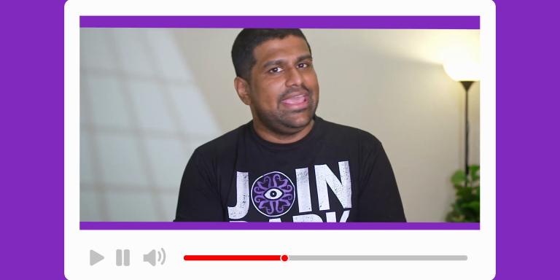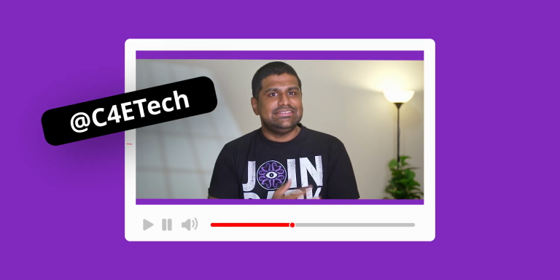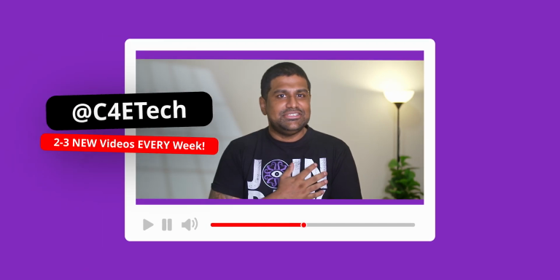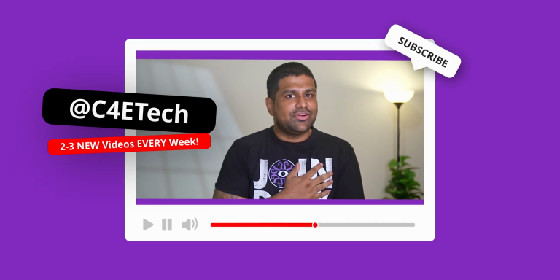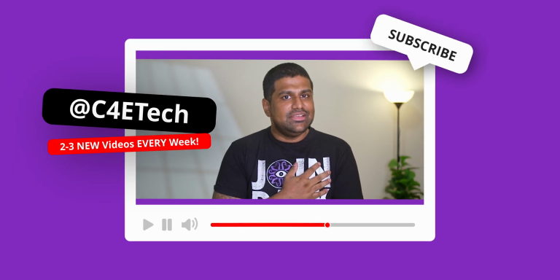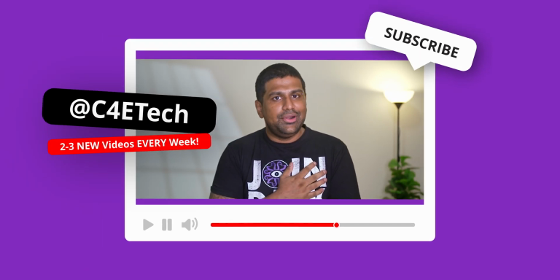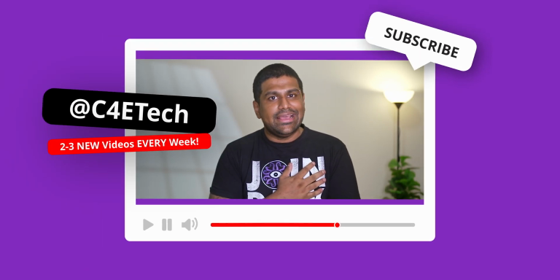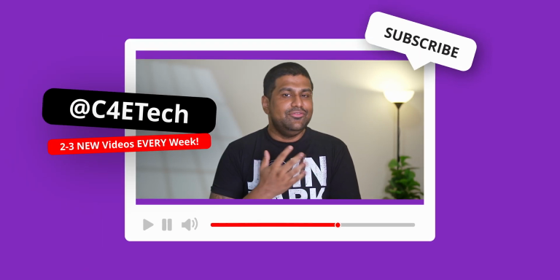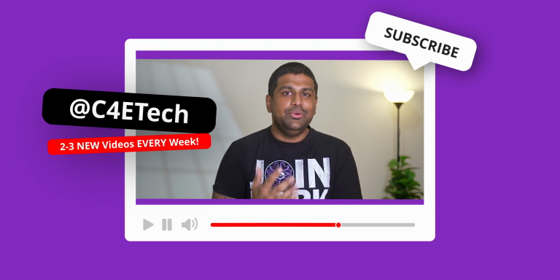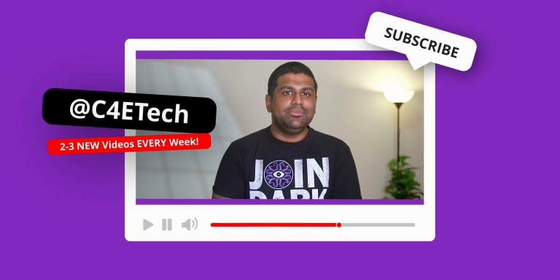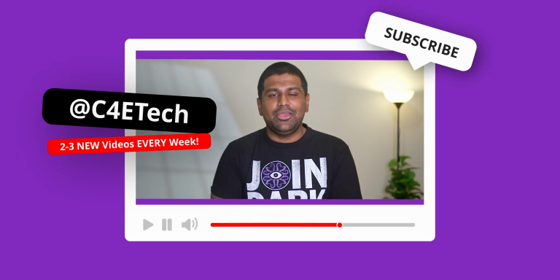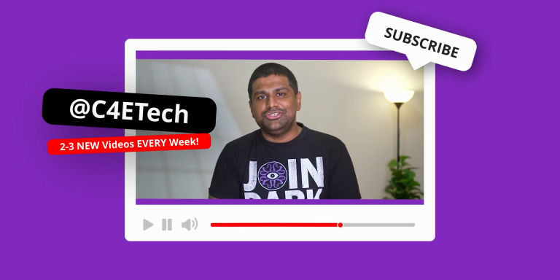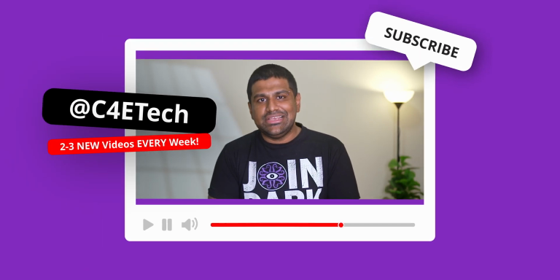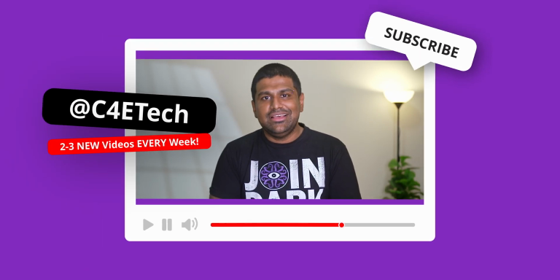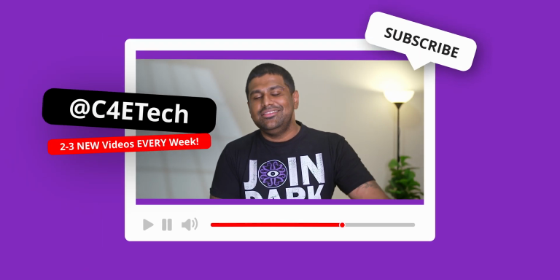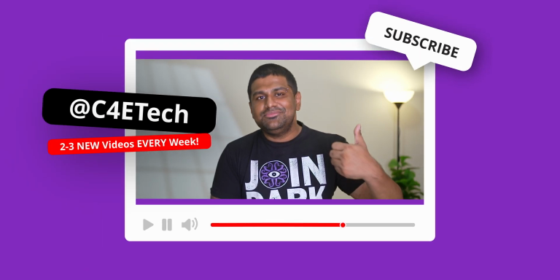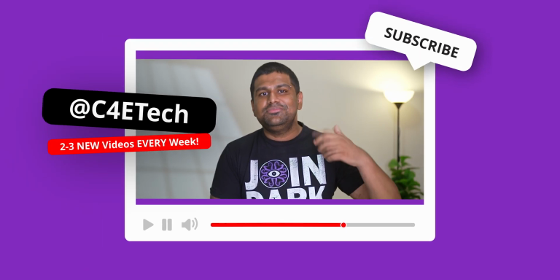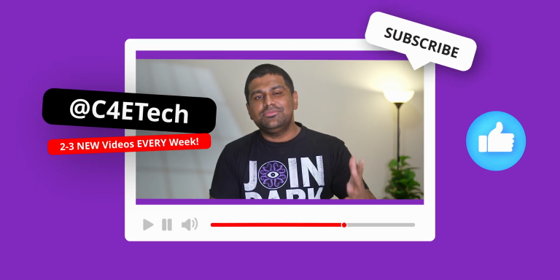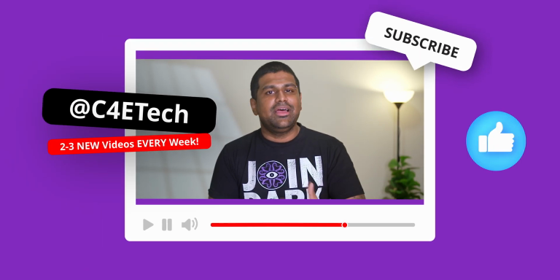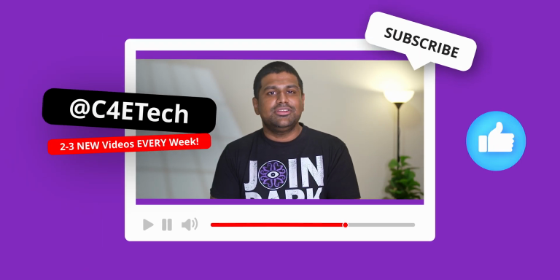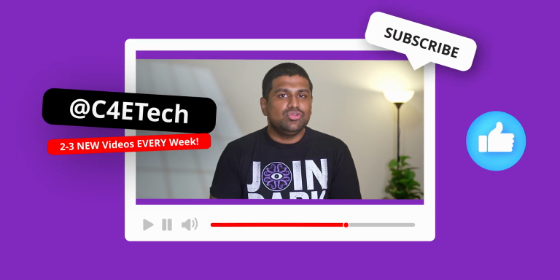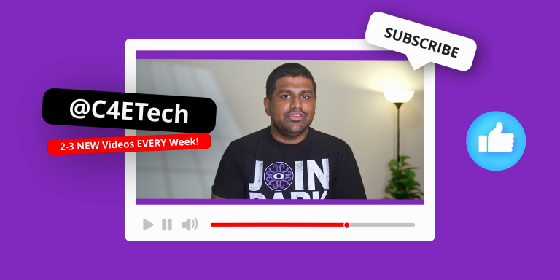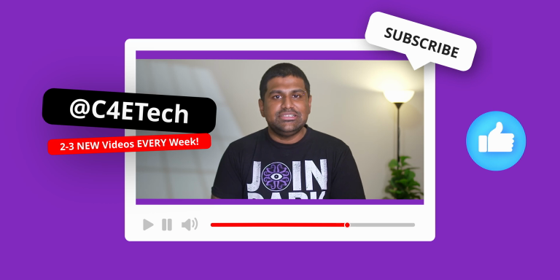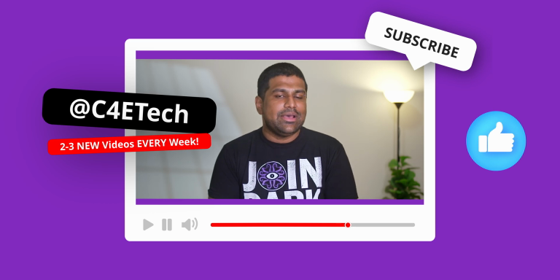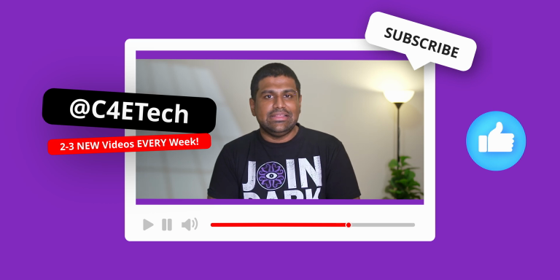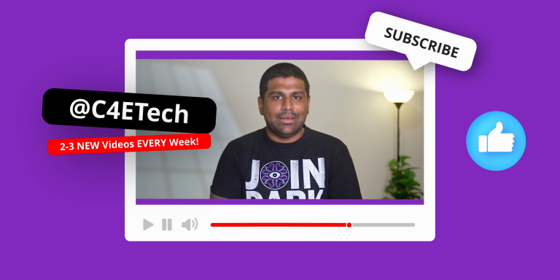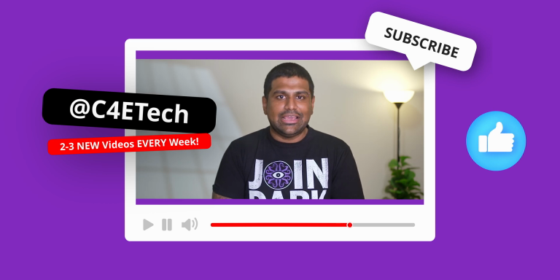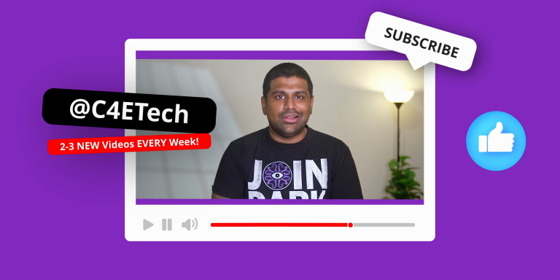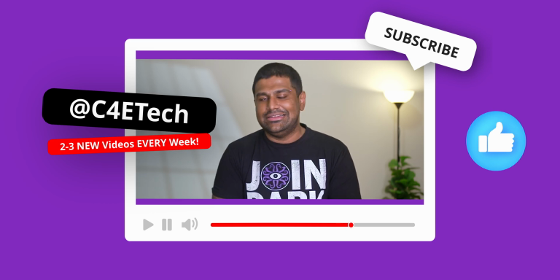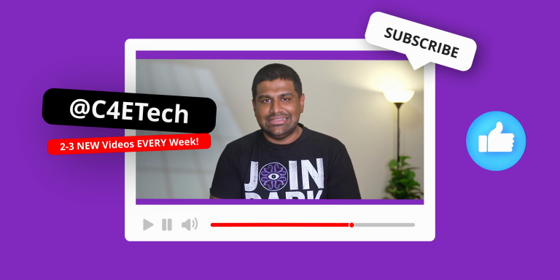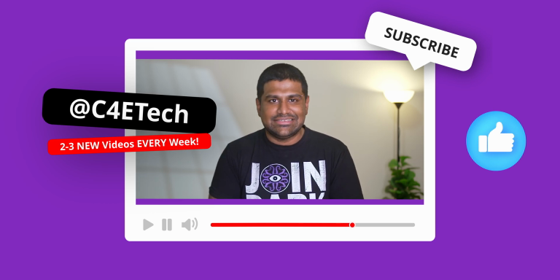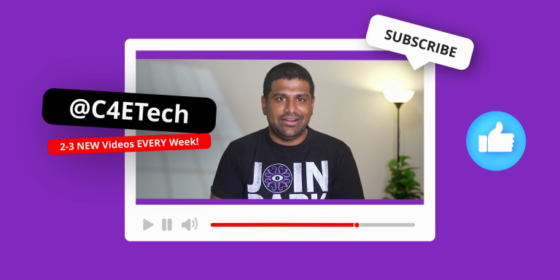Hey guys, Ash here from C4E Tech. If you end up liking what you see, thumbs up, subscribe, turn on notifications by hitting that bell icon. Let's get started.